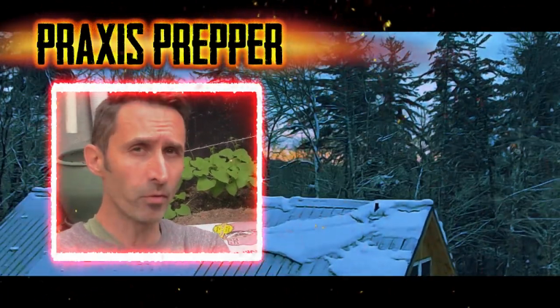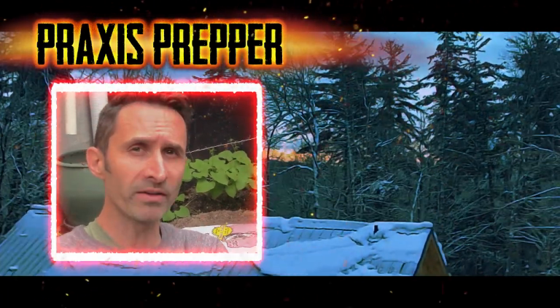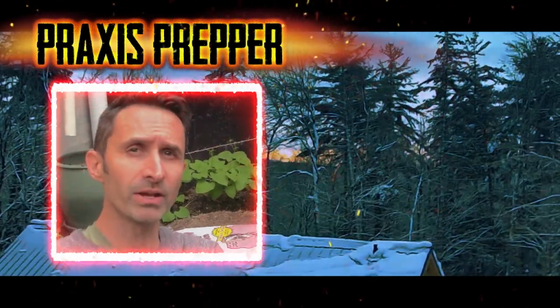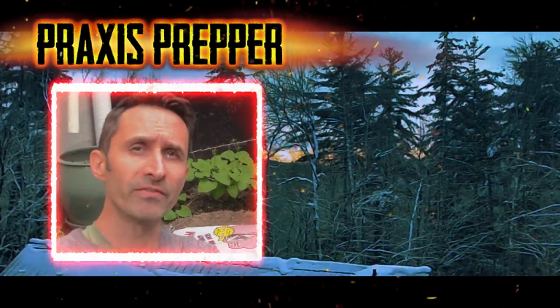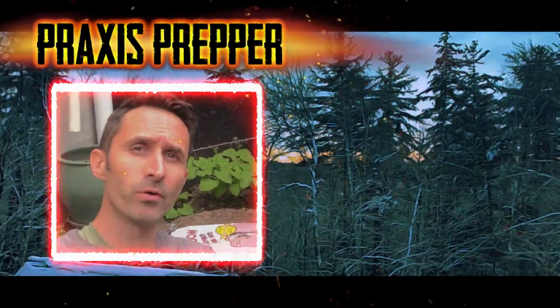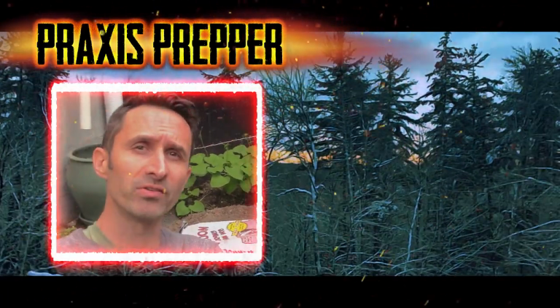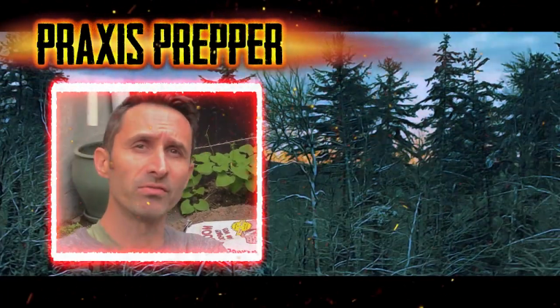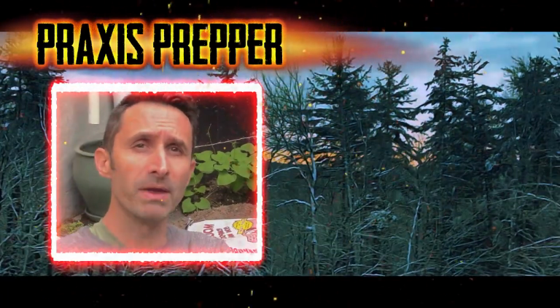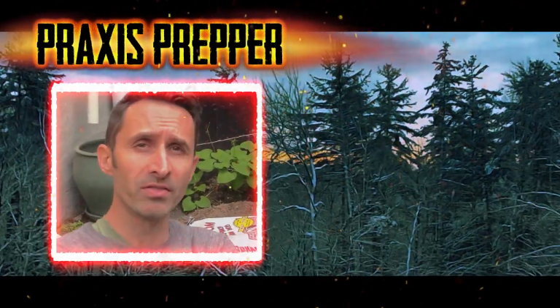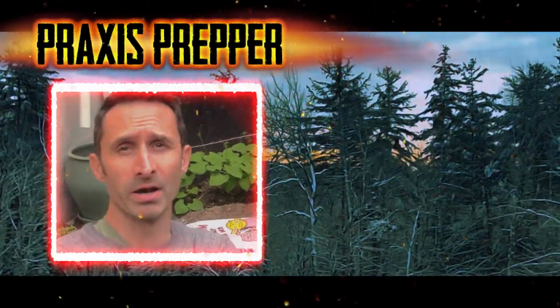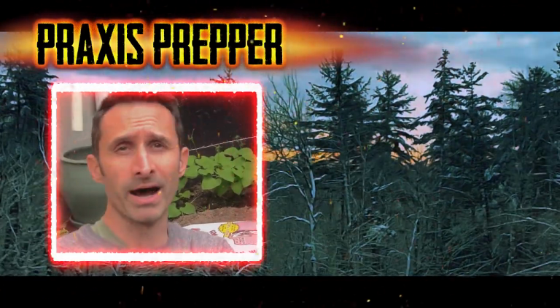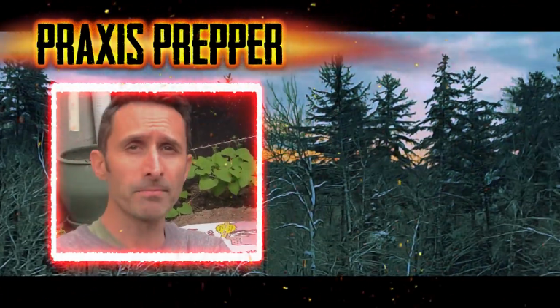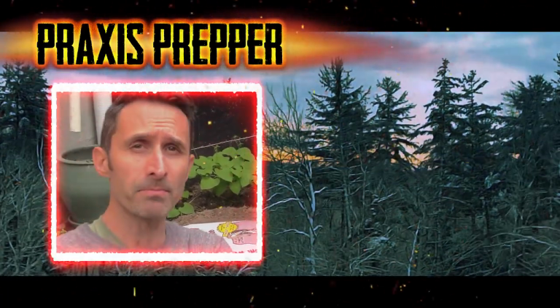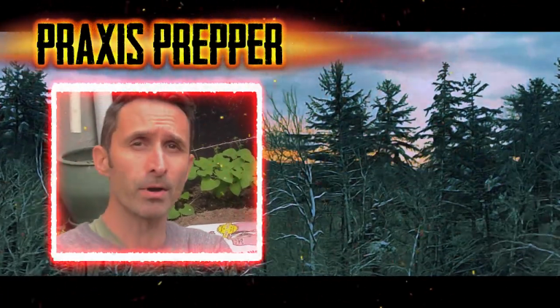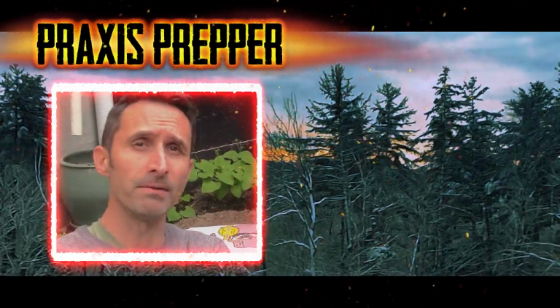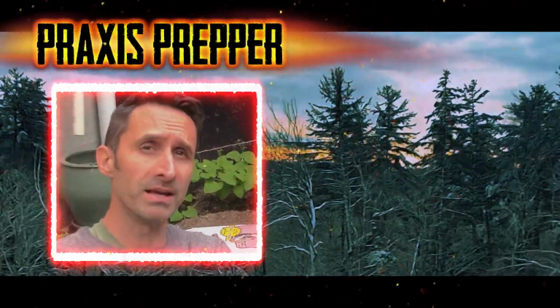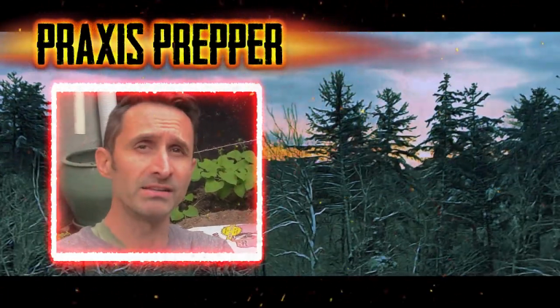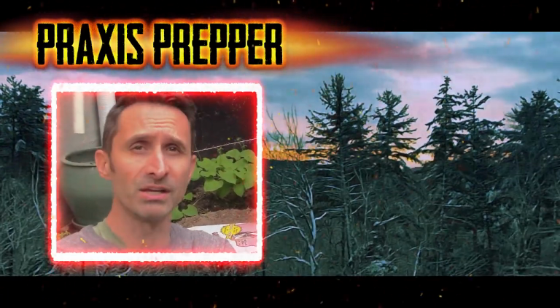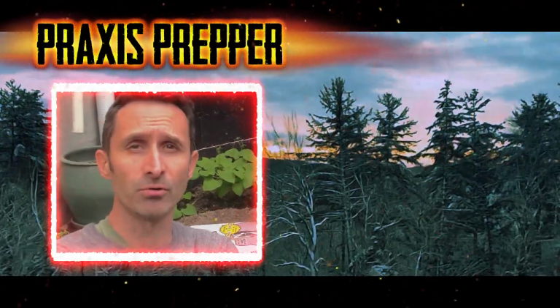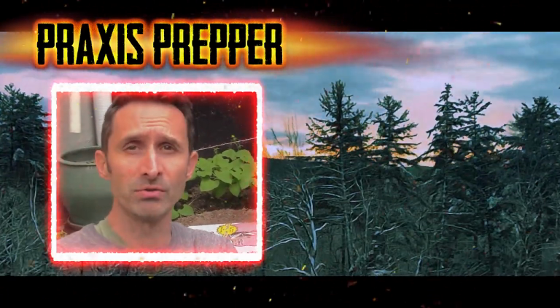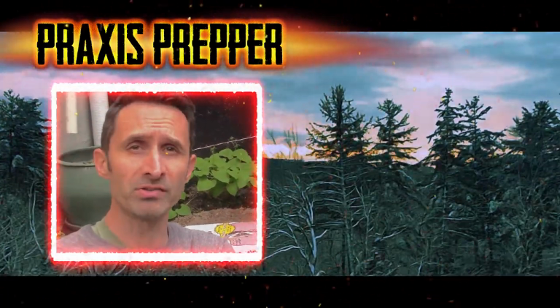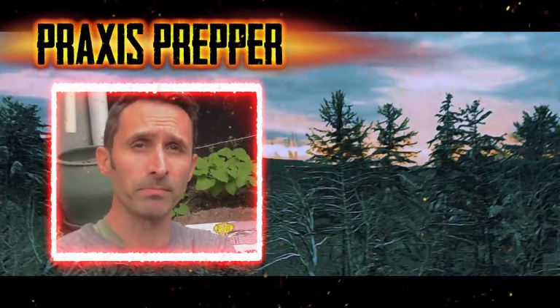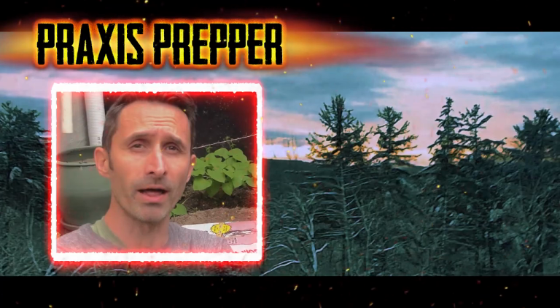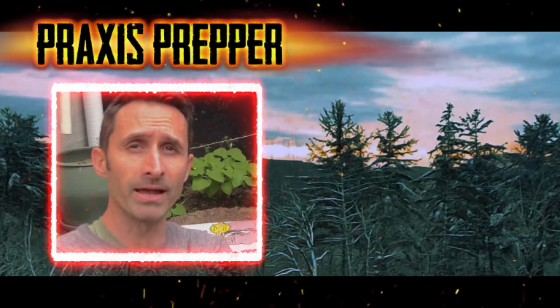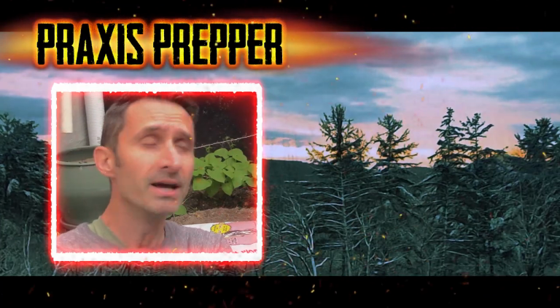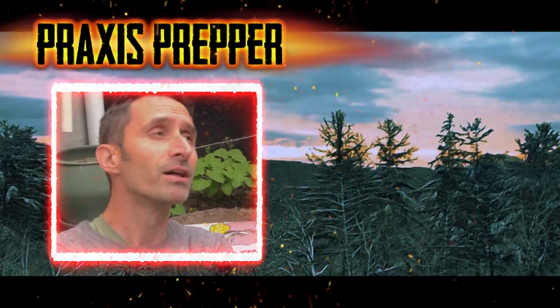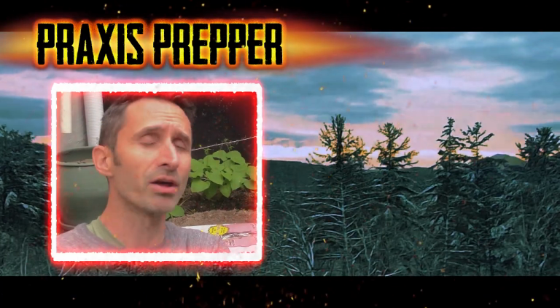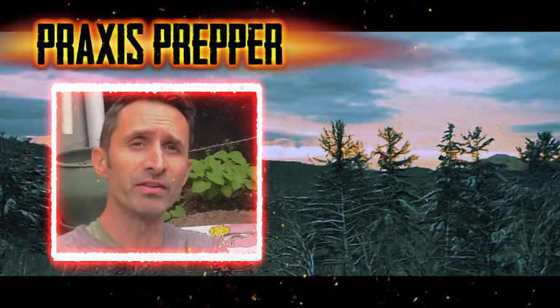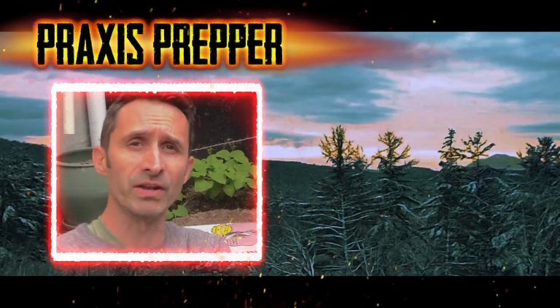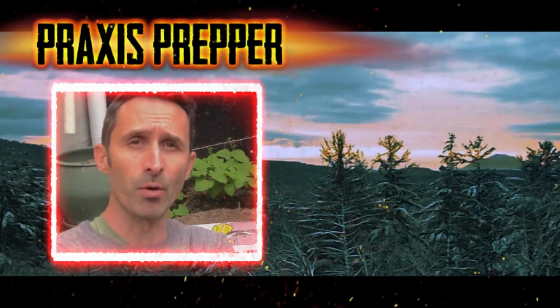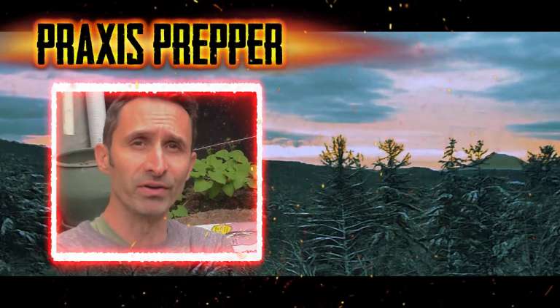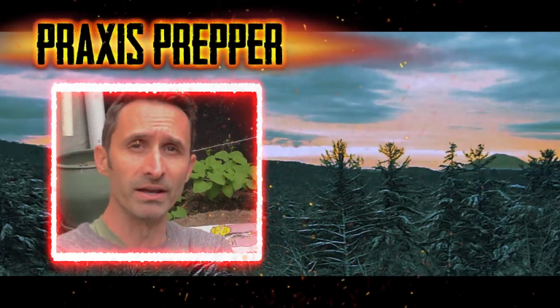That's it, thanks for watching! If you want a video focused mainly on how to make bread and maintain your own yeast supply, click on this video over here.